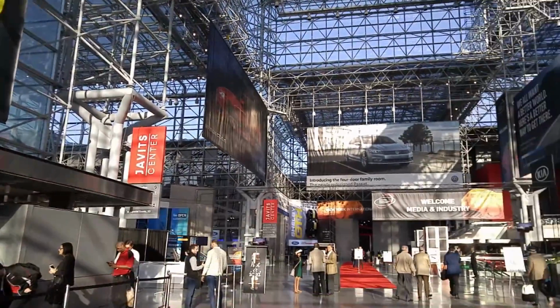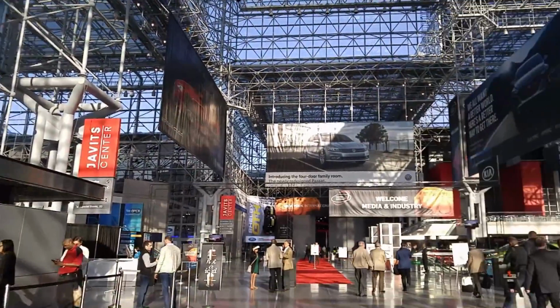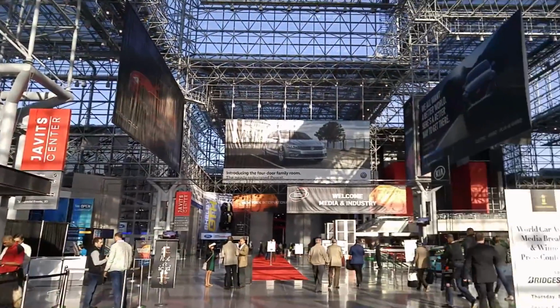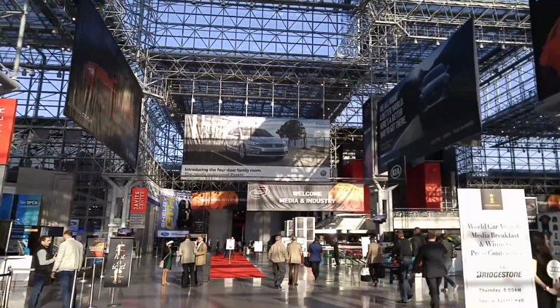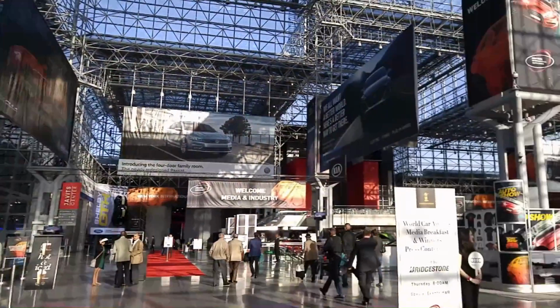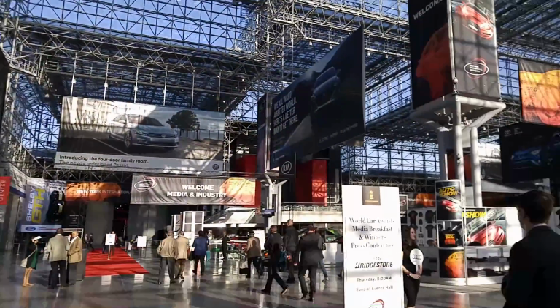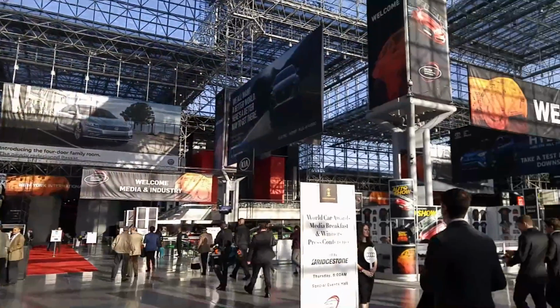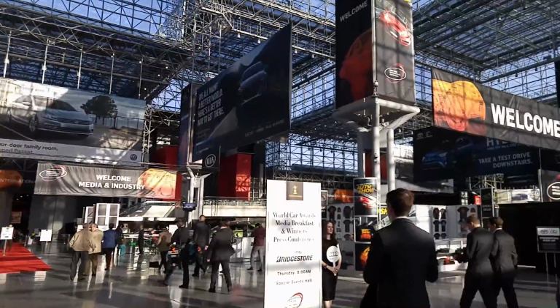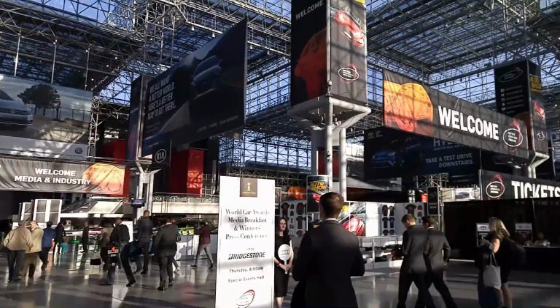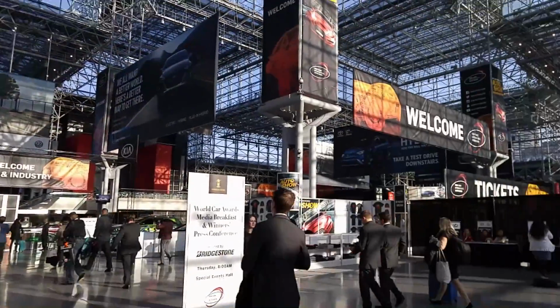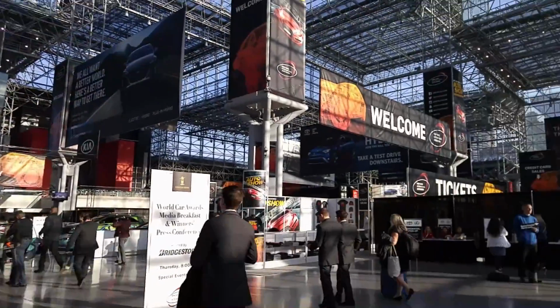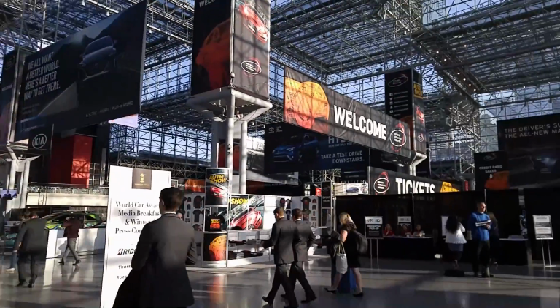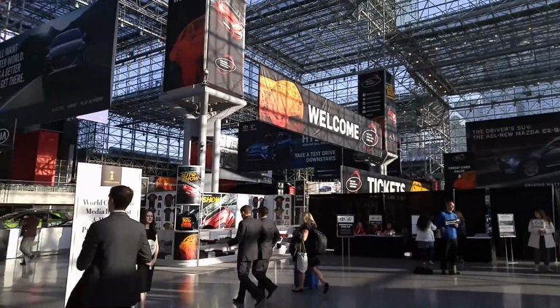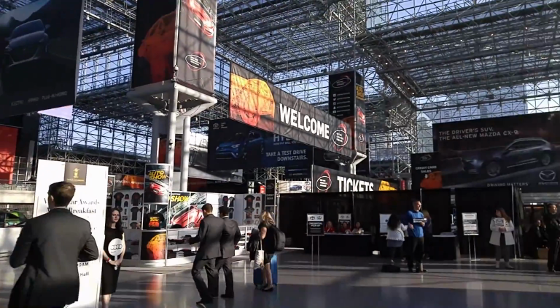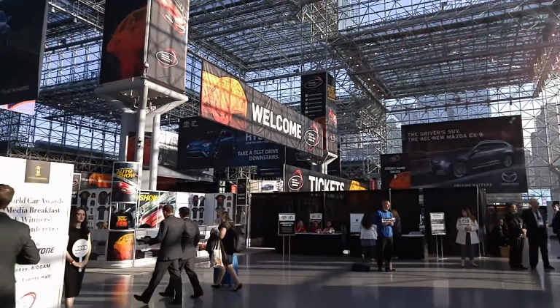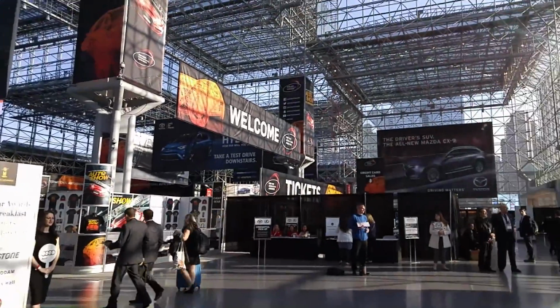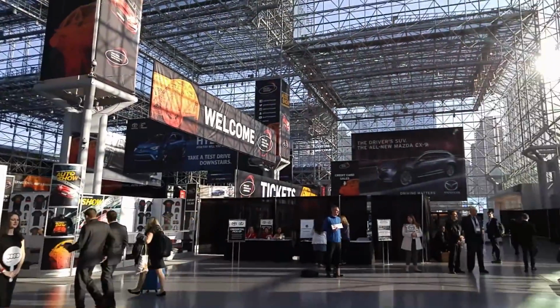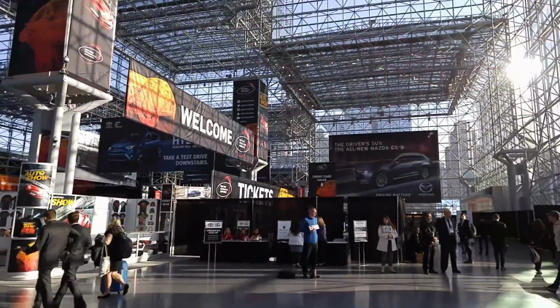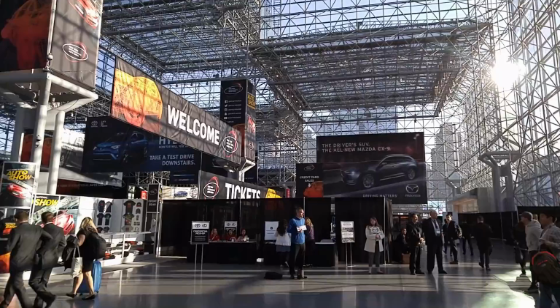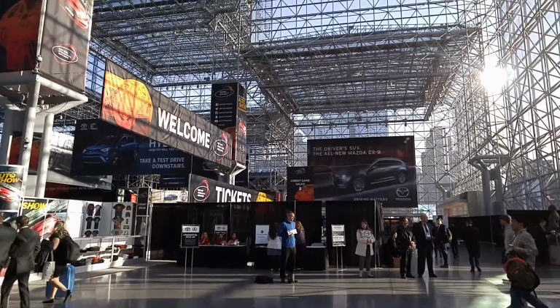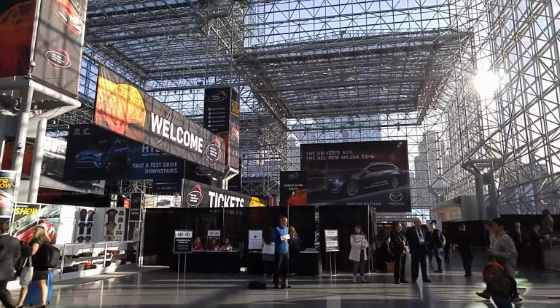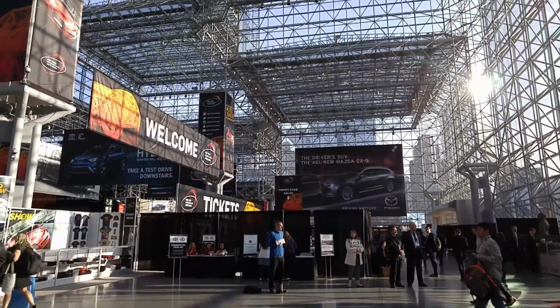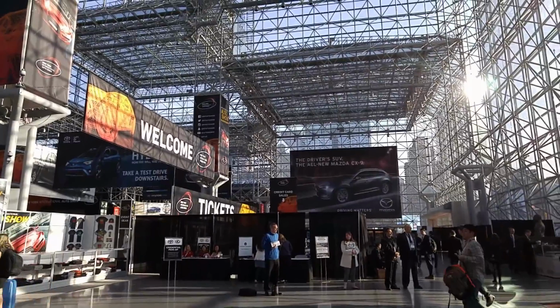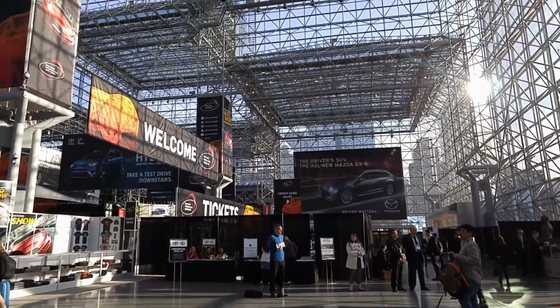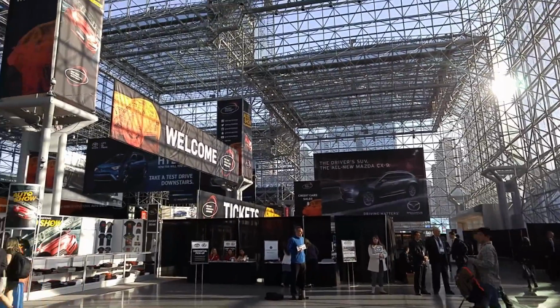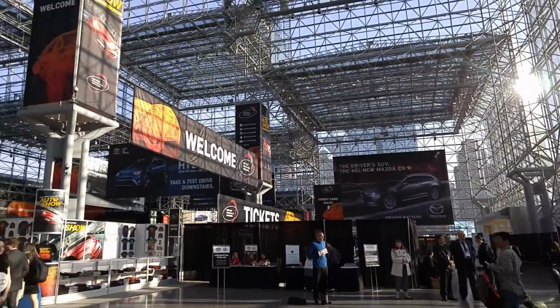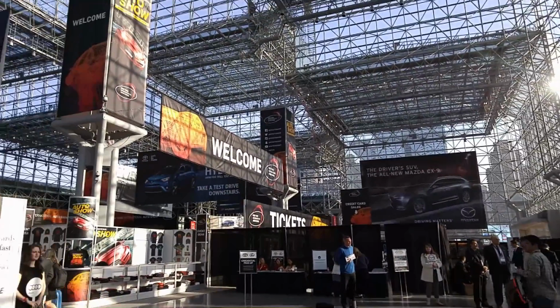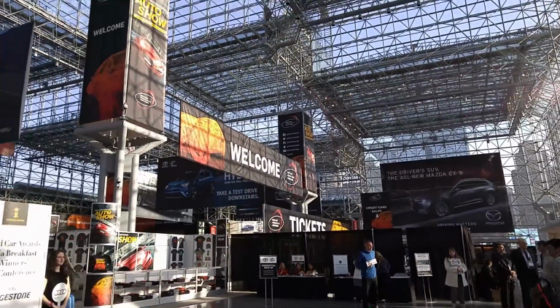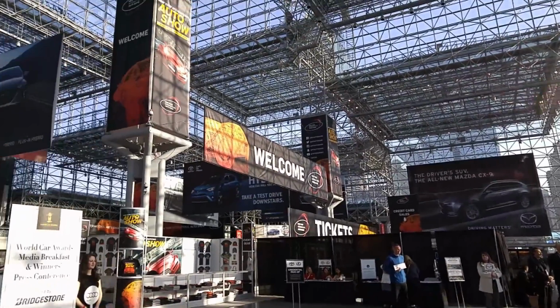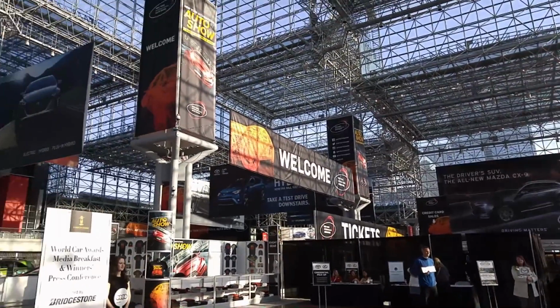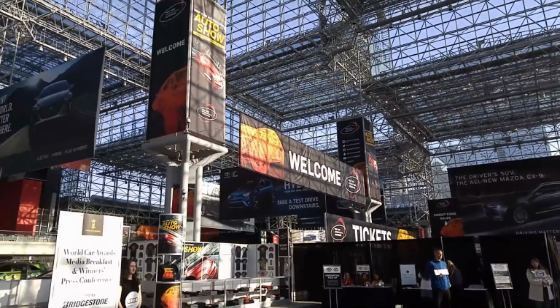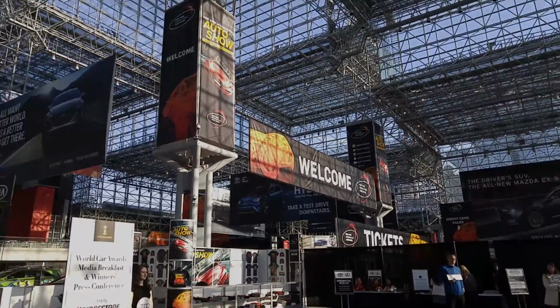For the love of the automobile — 2016 New York International Auto Show.